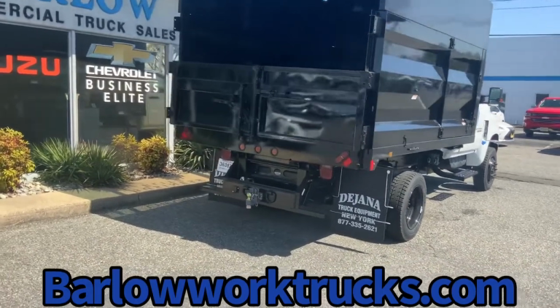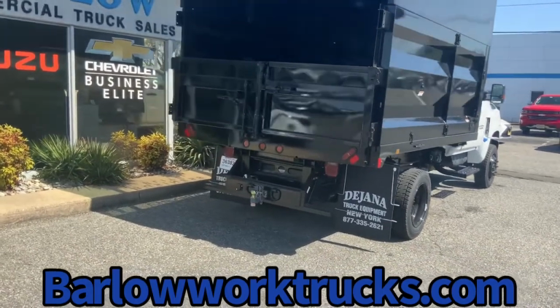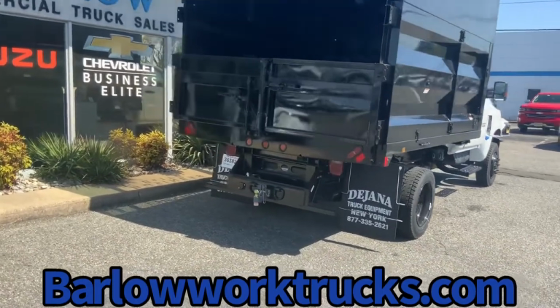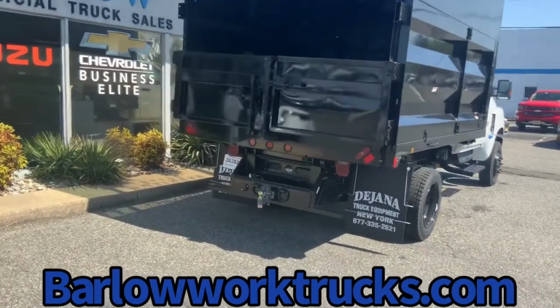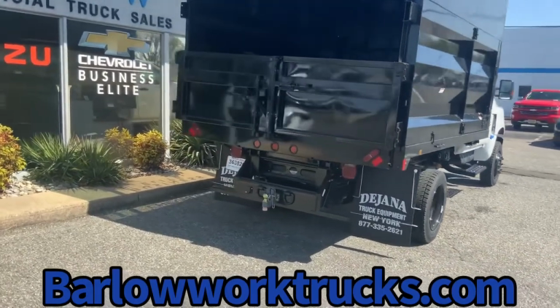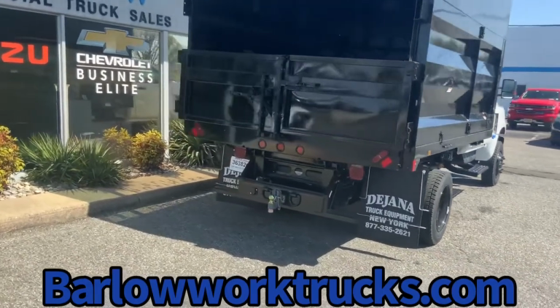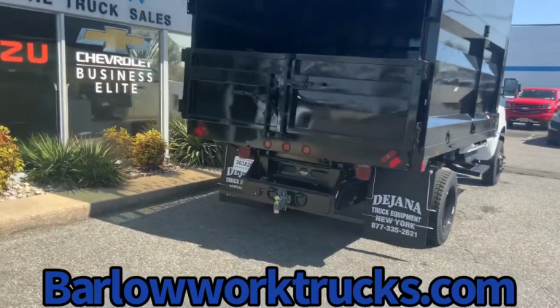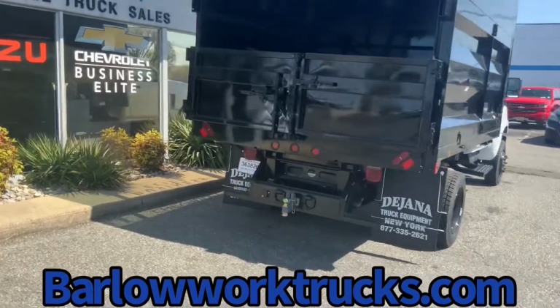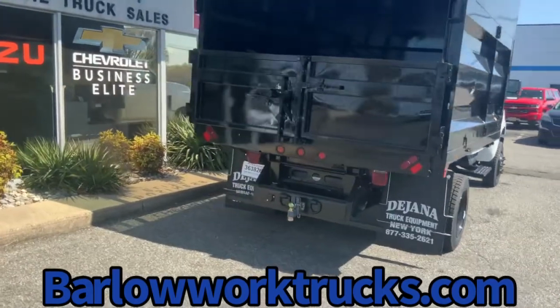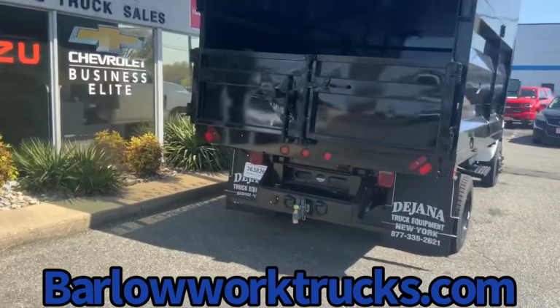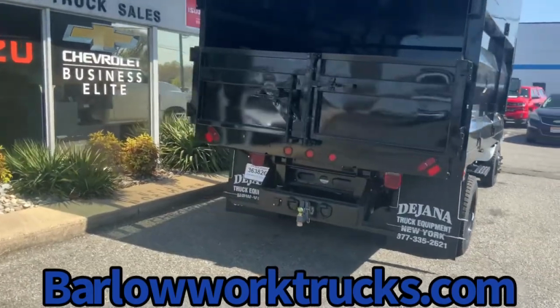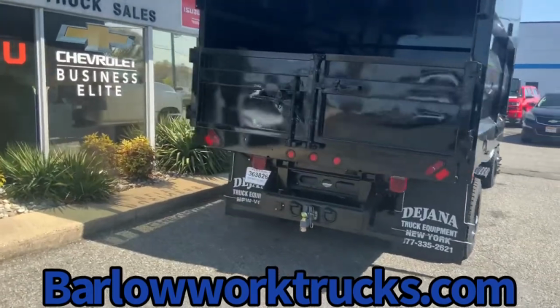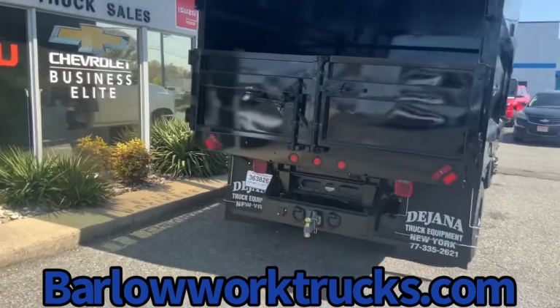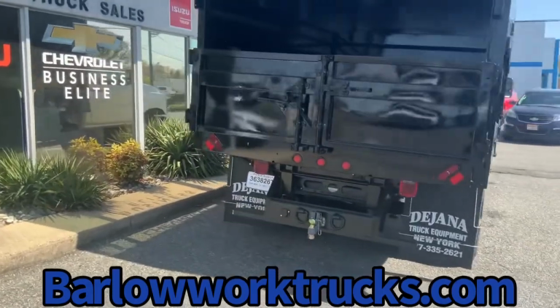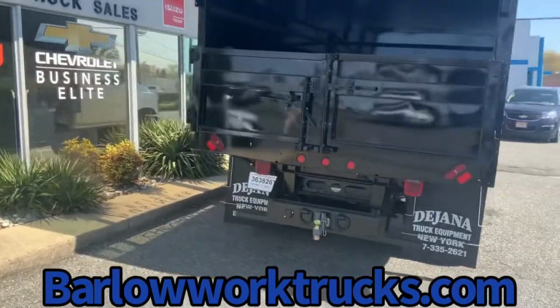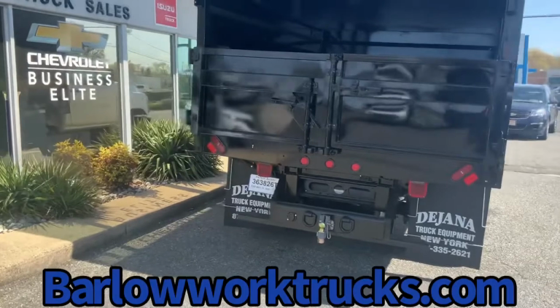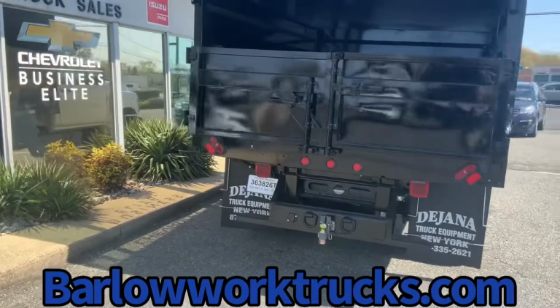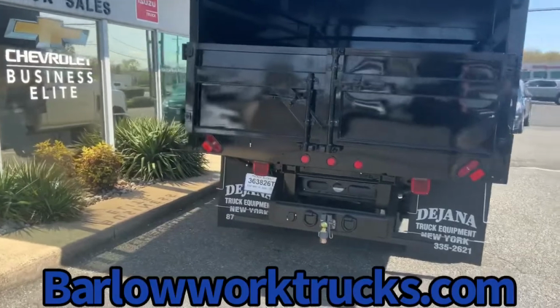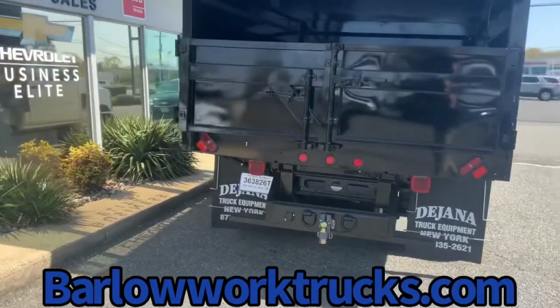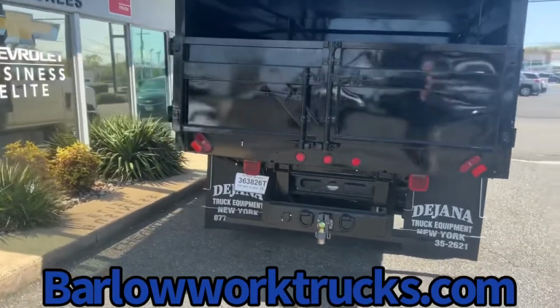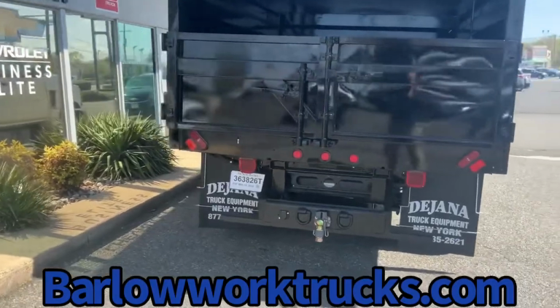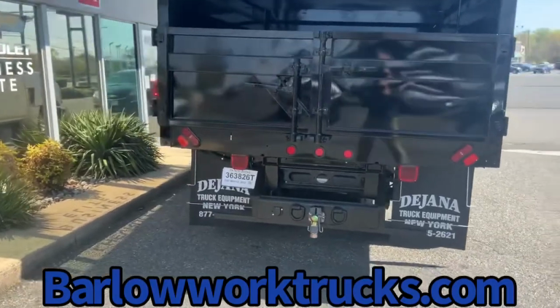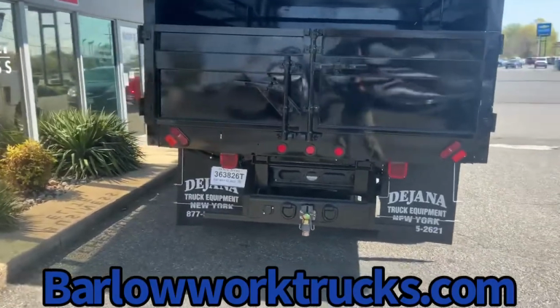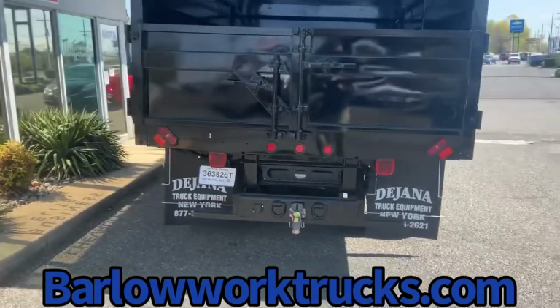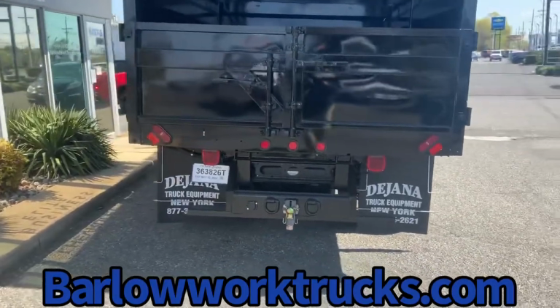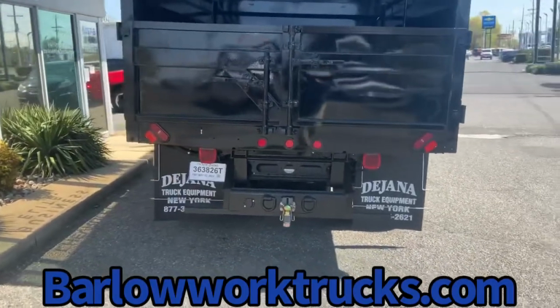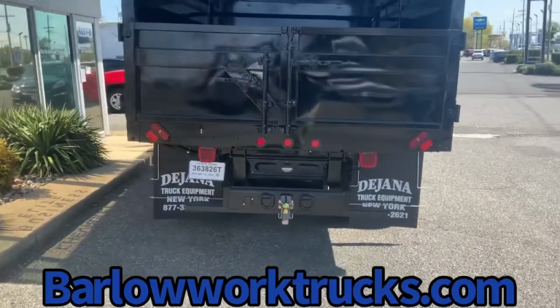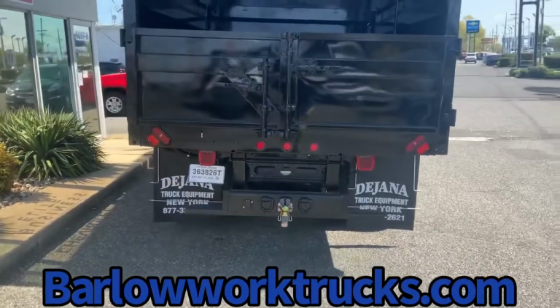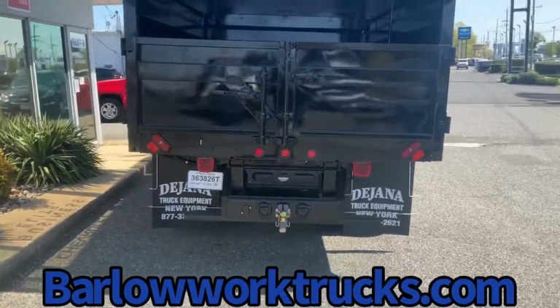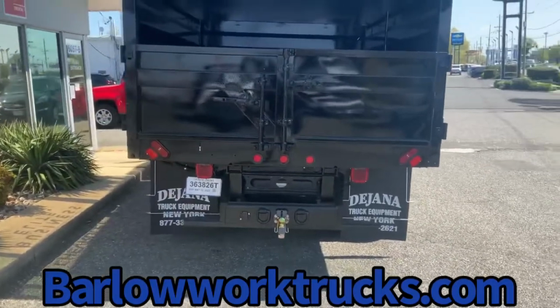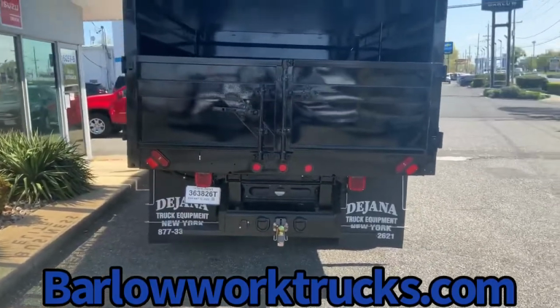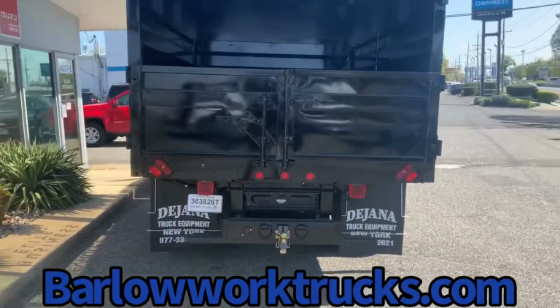It's got a towing capability. With a Duramax diesel Allison automatic, we can pretty much tow a house down.